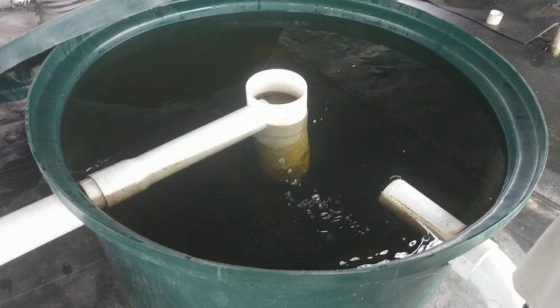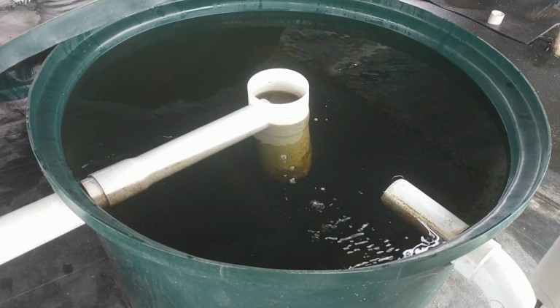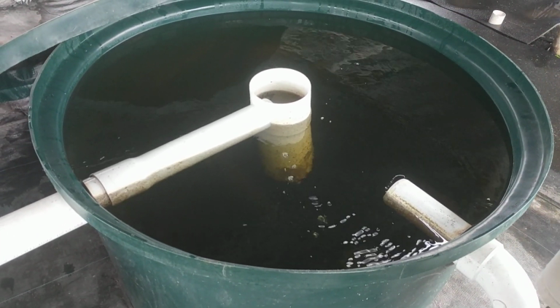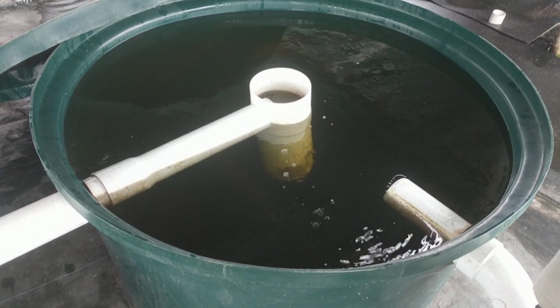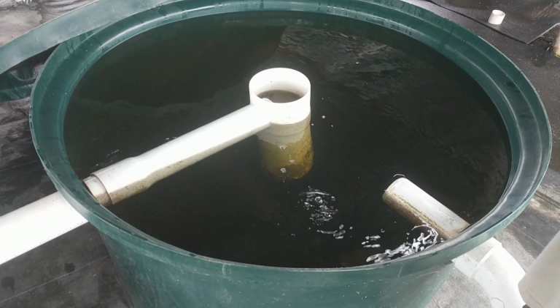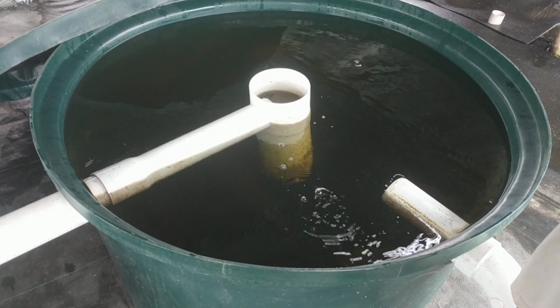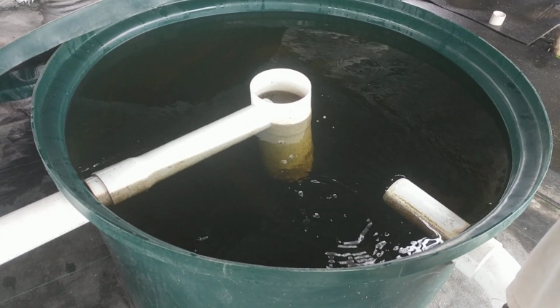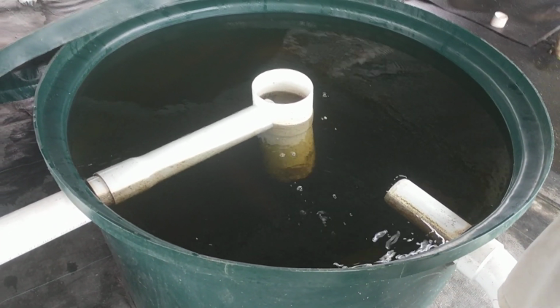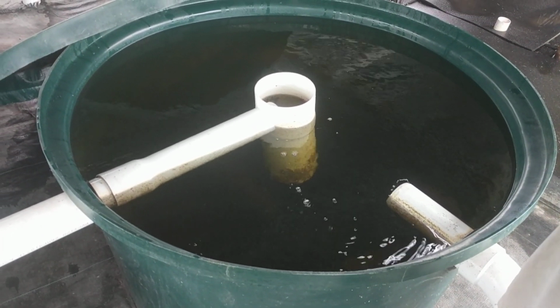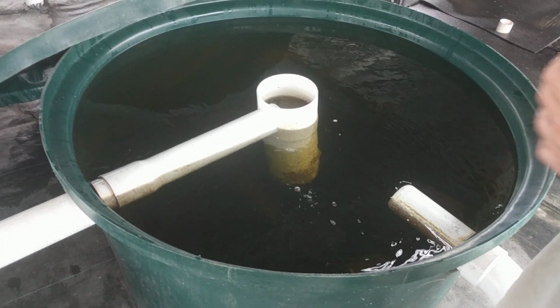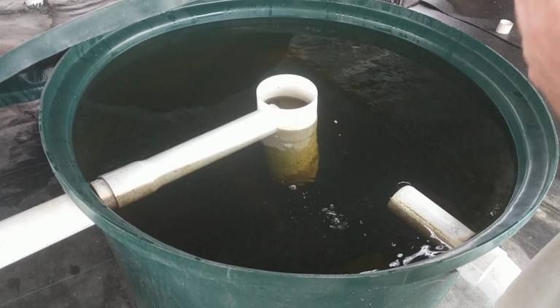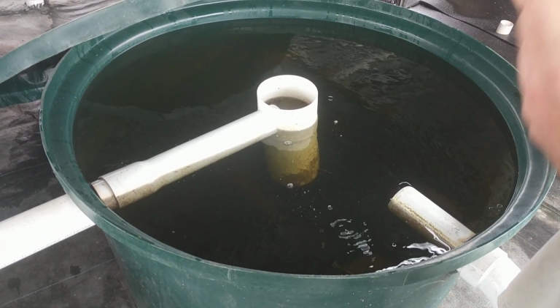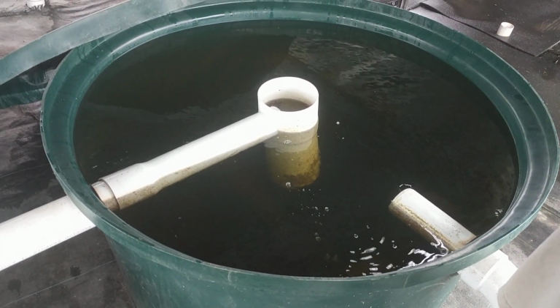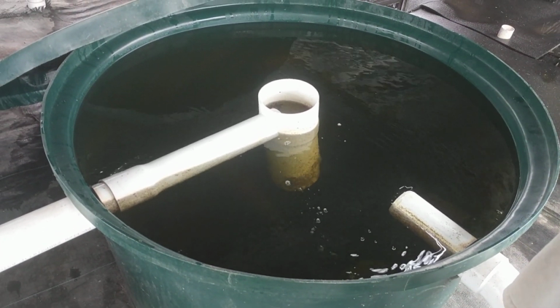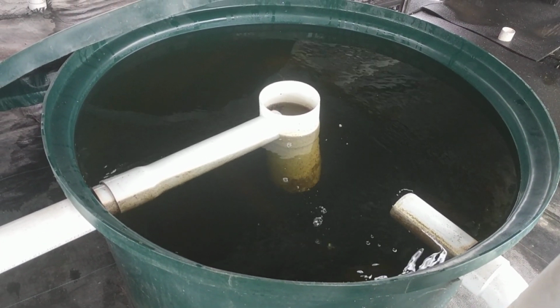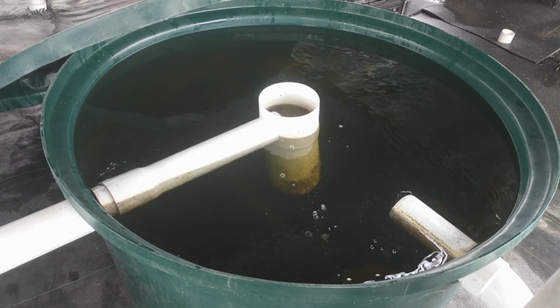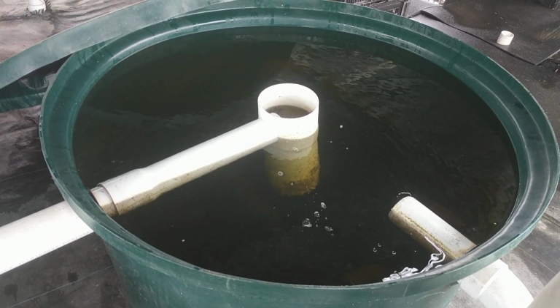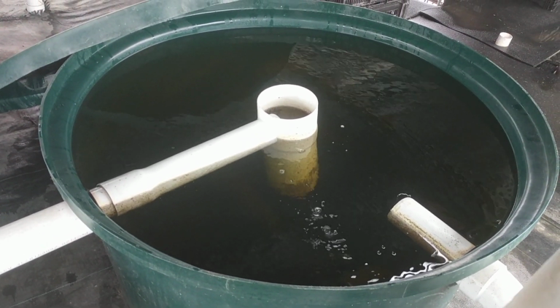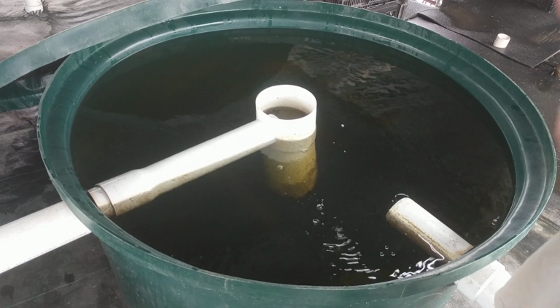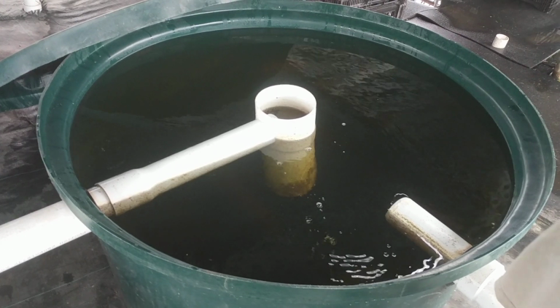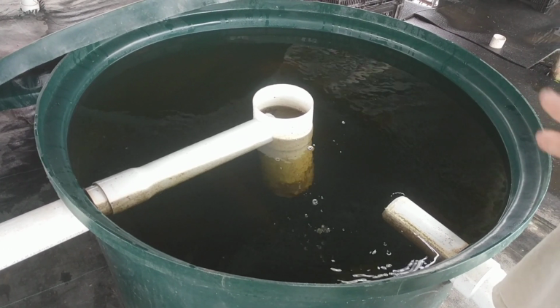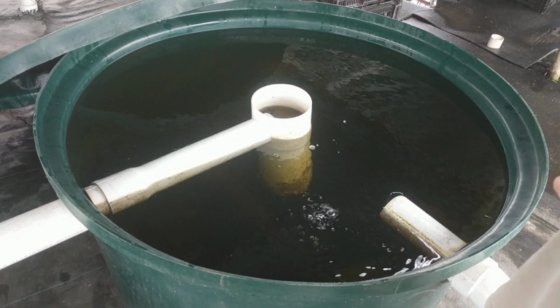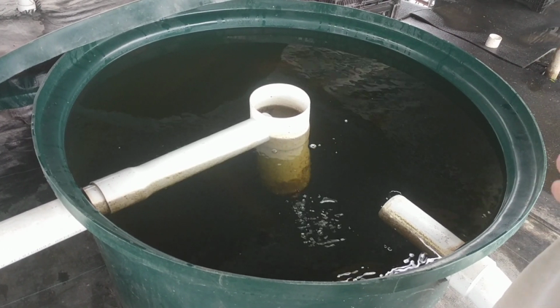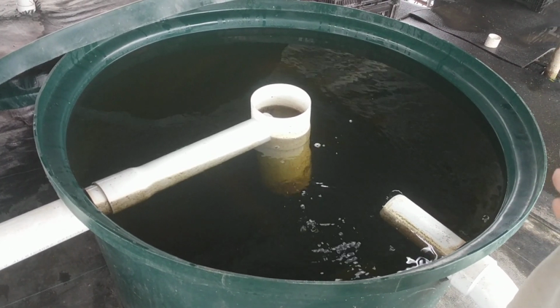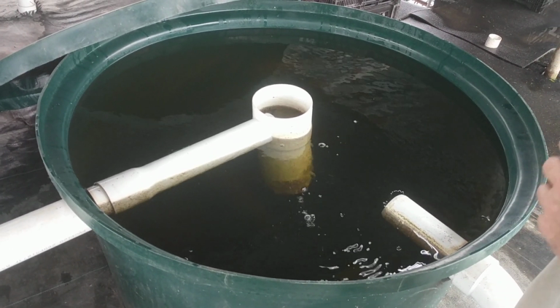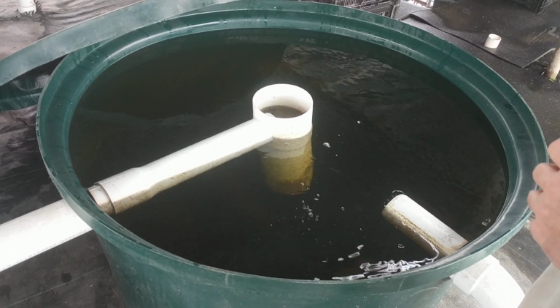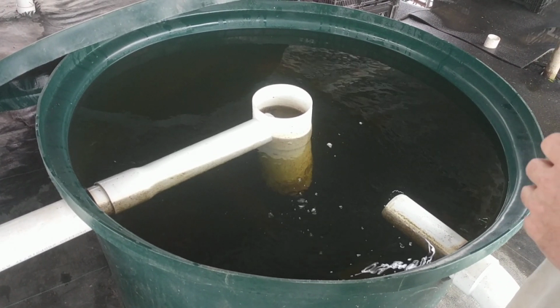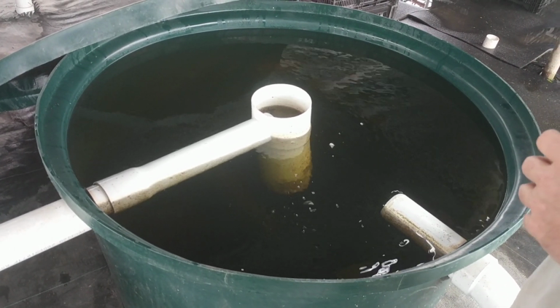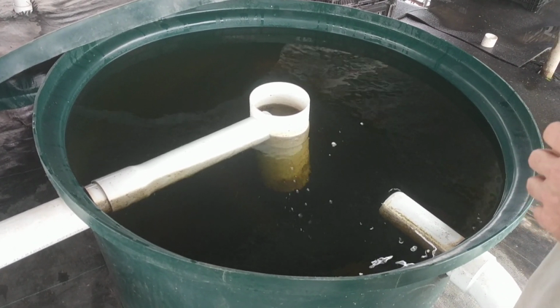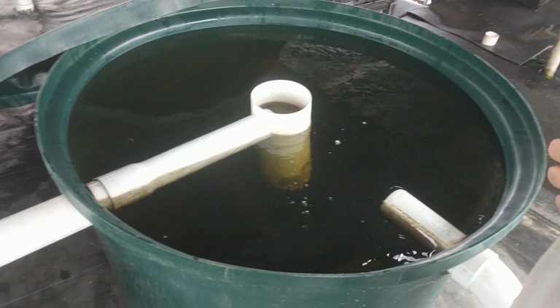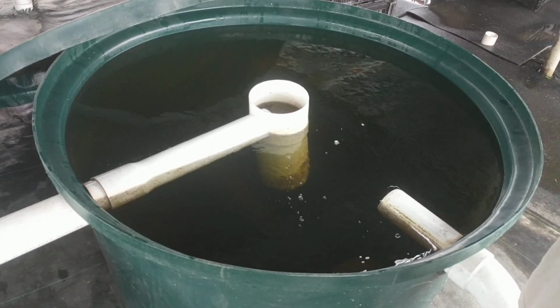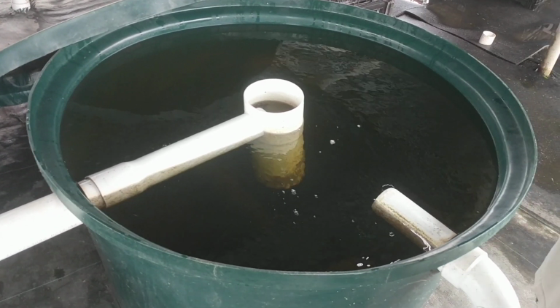We found that about once a week is the maintenance we need to perform on these. We've let them go a couple of weeks before — we're running low fish density so we're not building up huge amounts of fish waste in these systems.